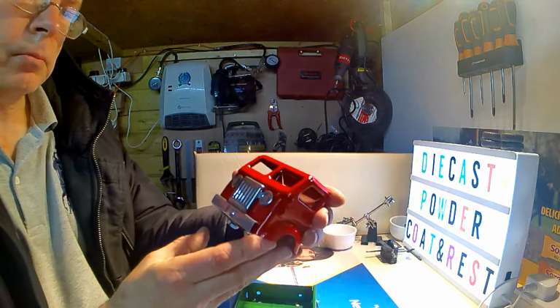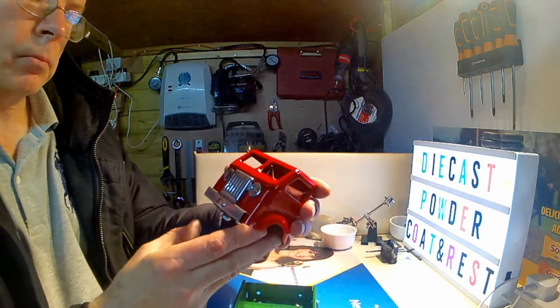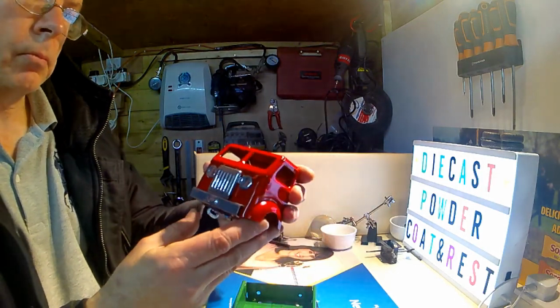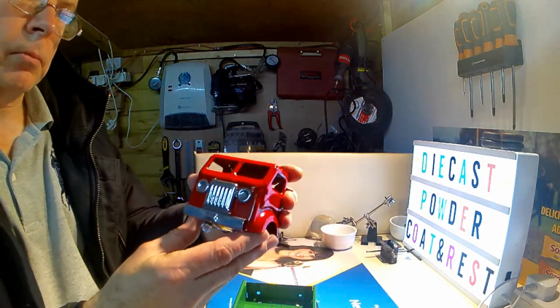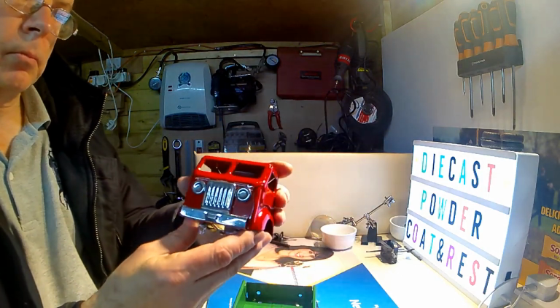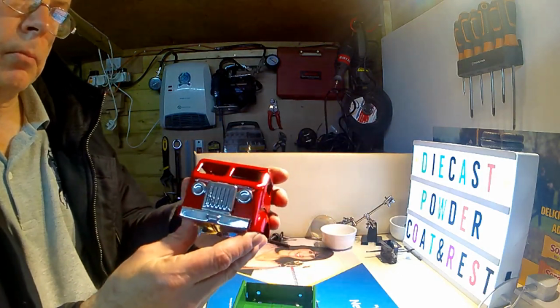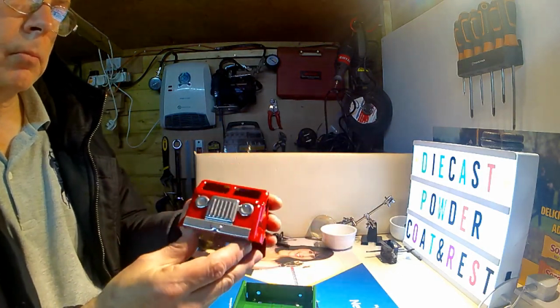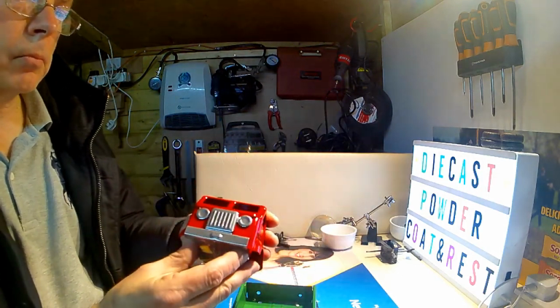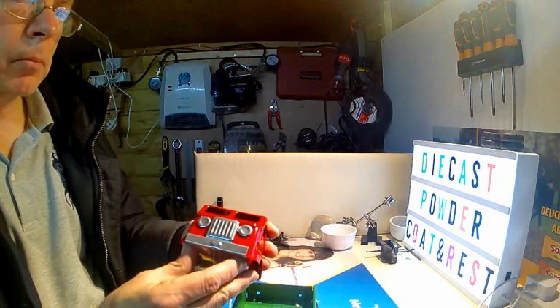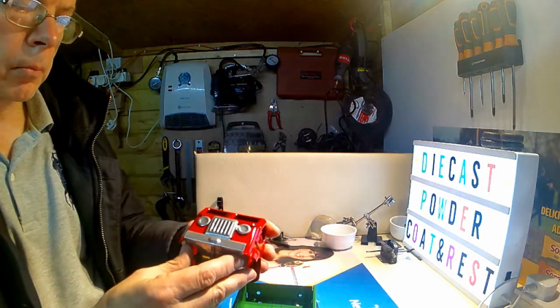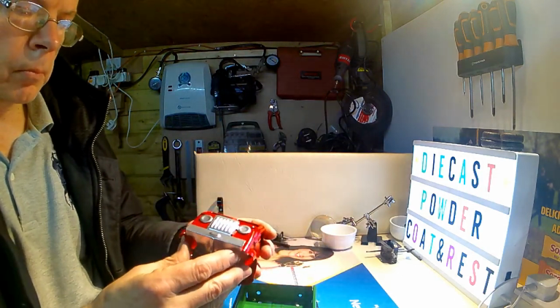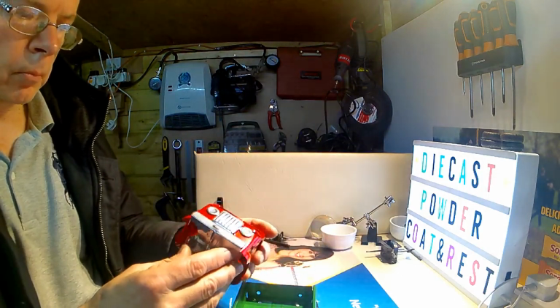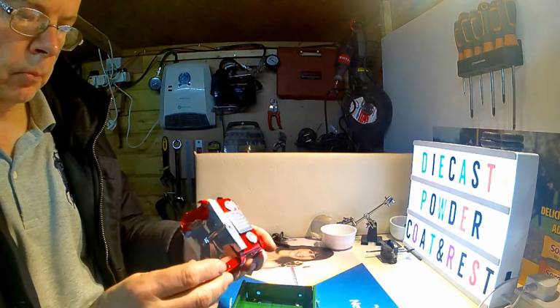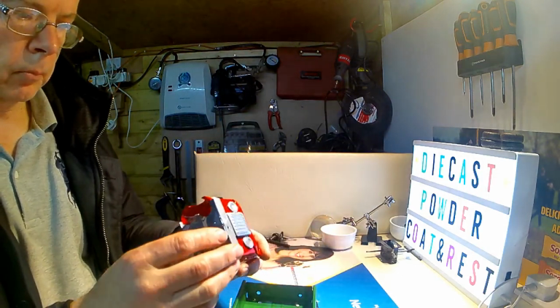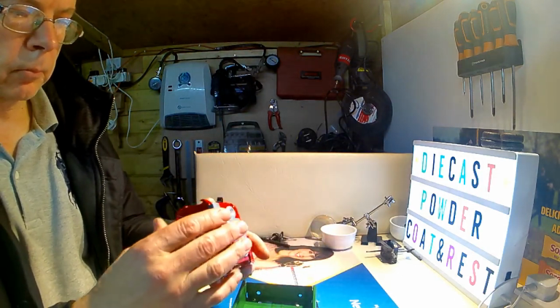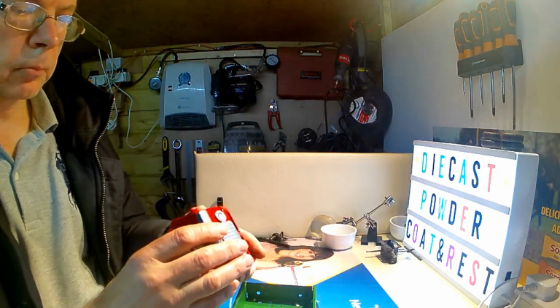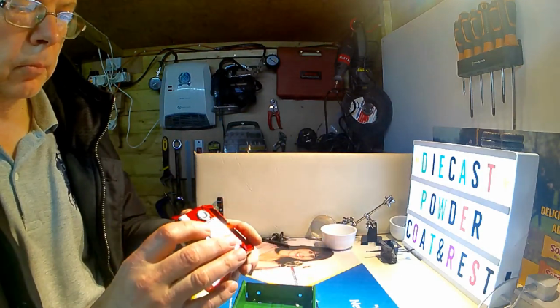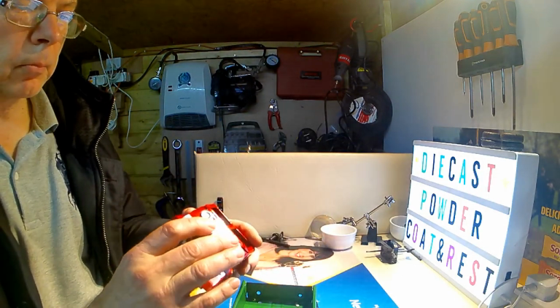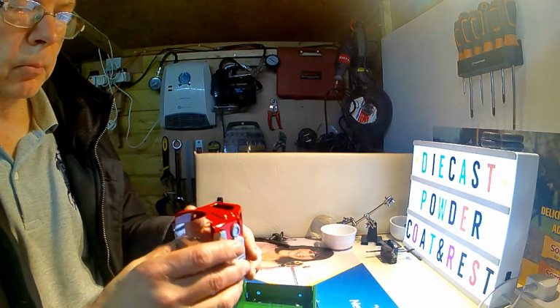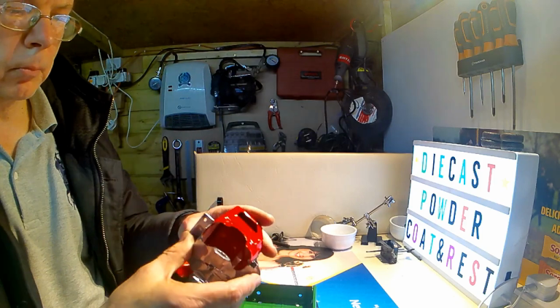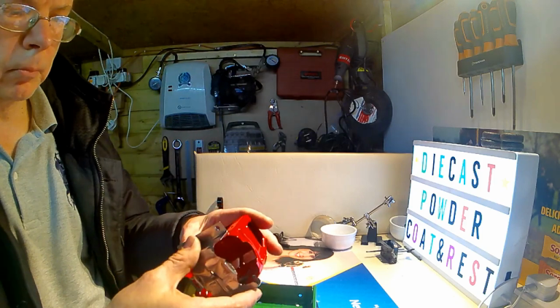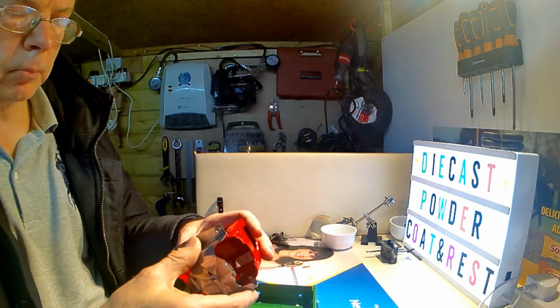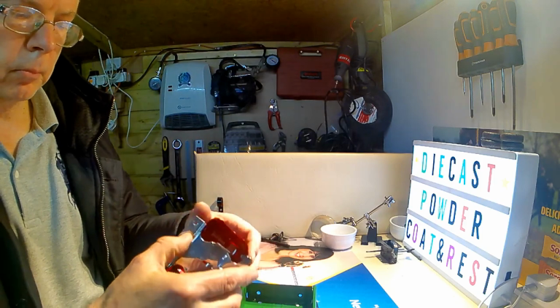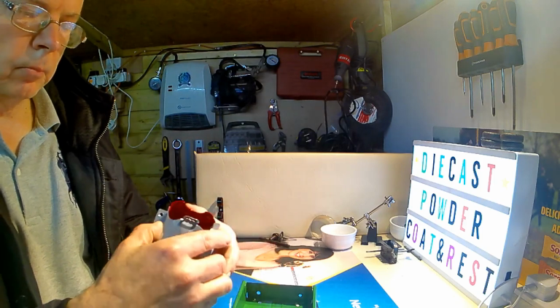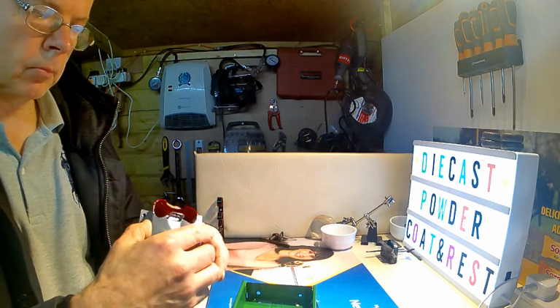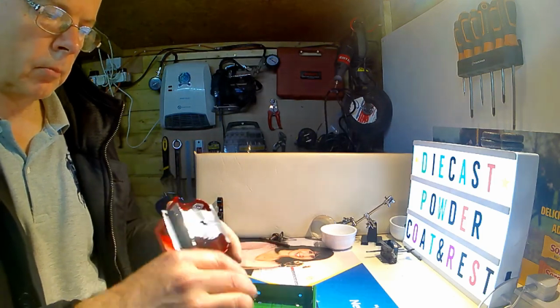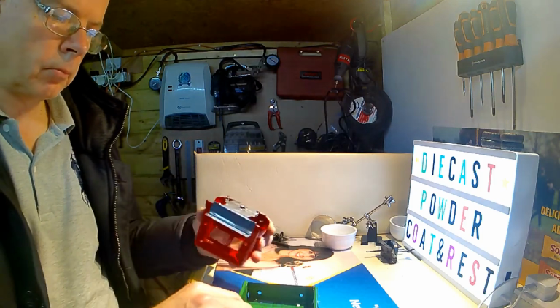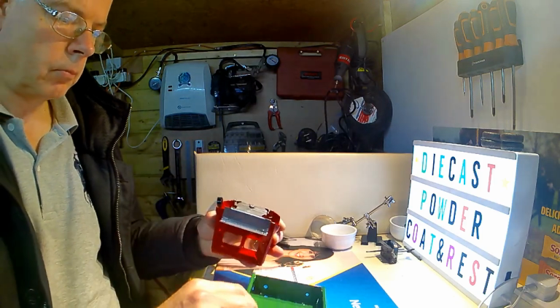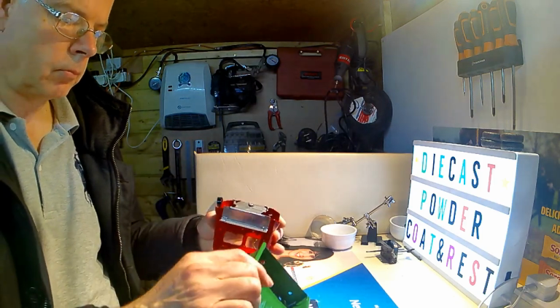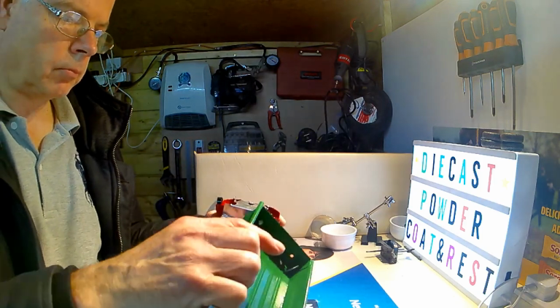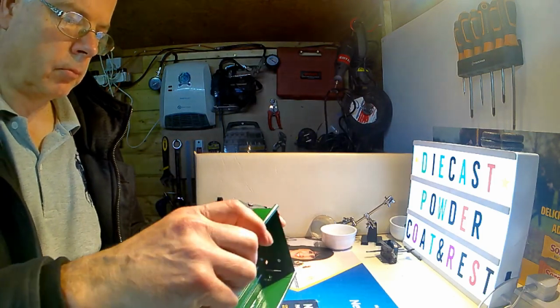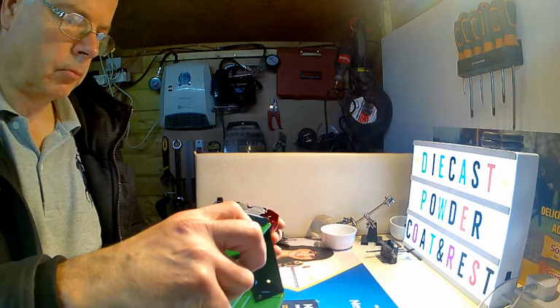Right, back from the oven and painted. I'm quite pleased with the results on this one.